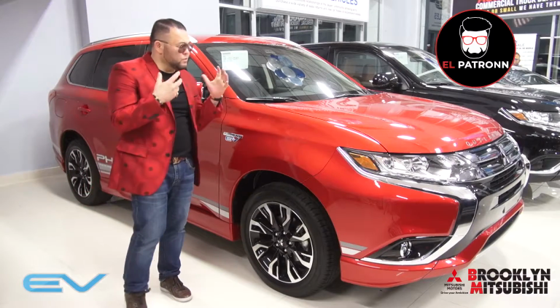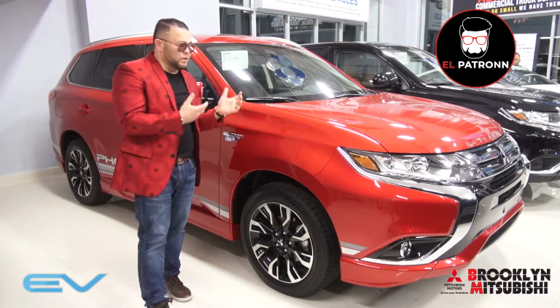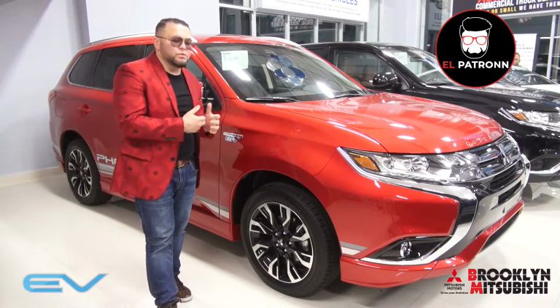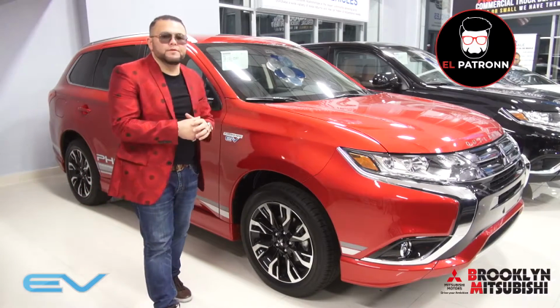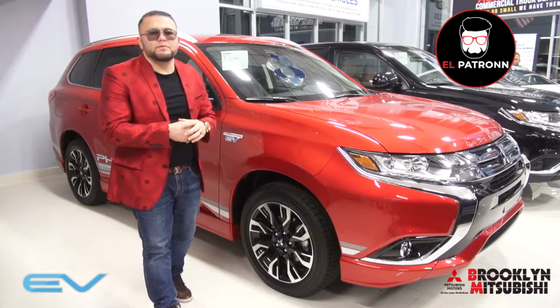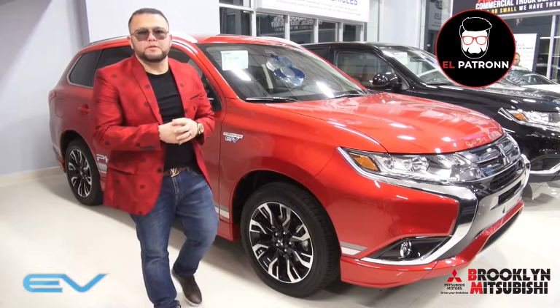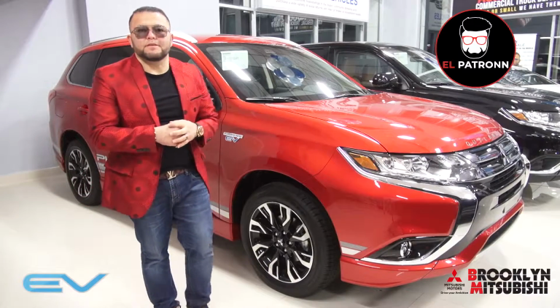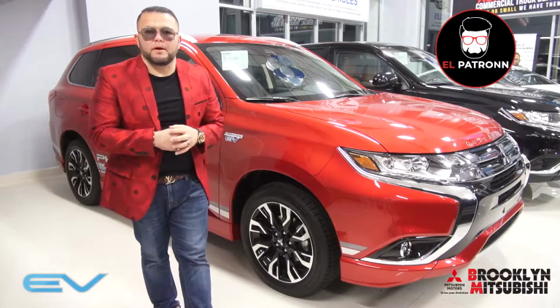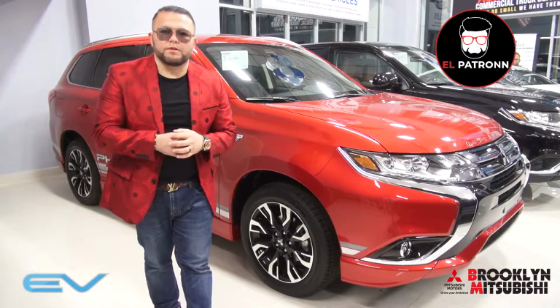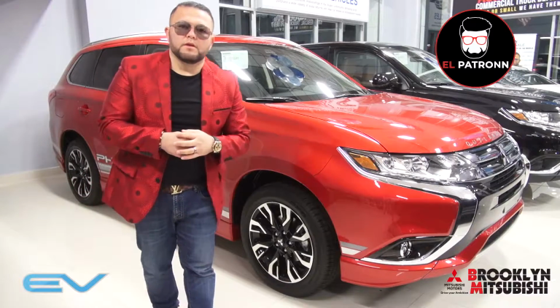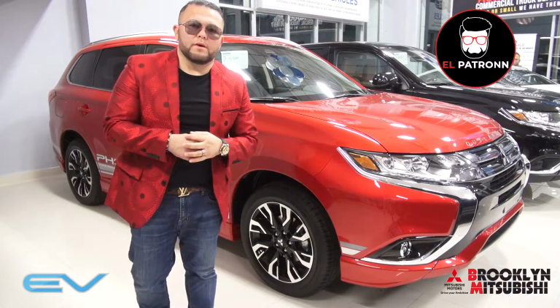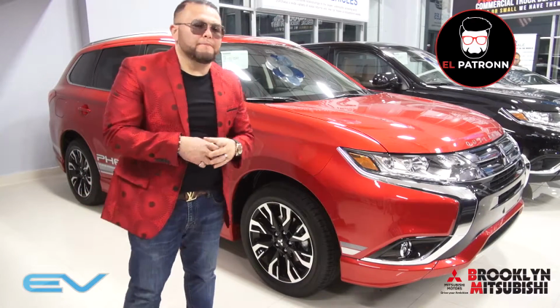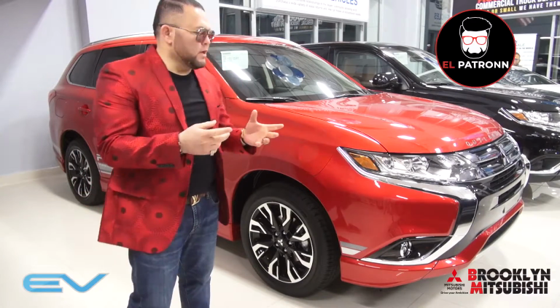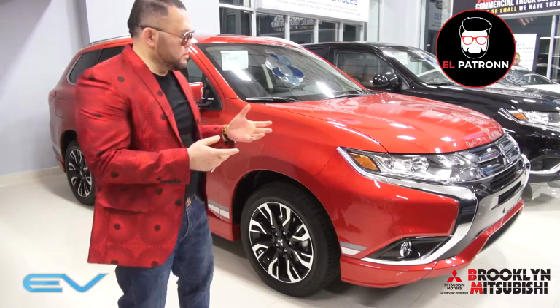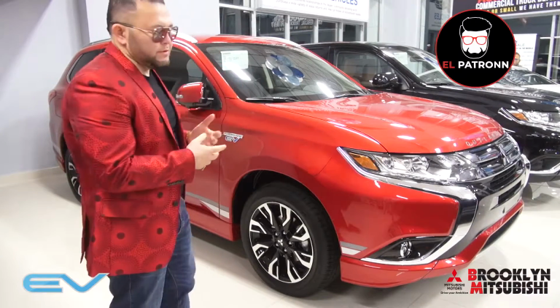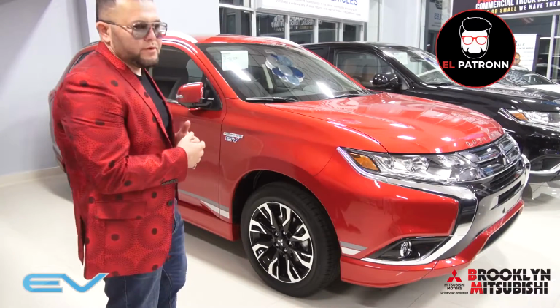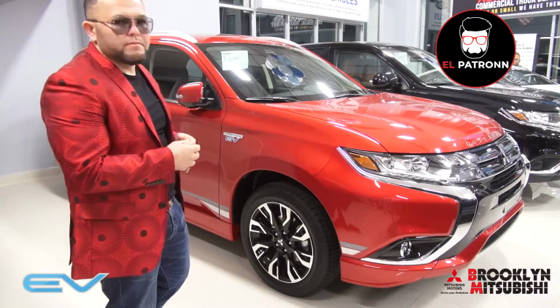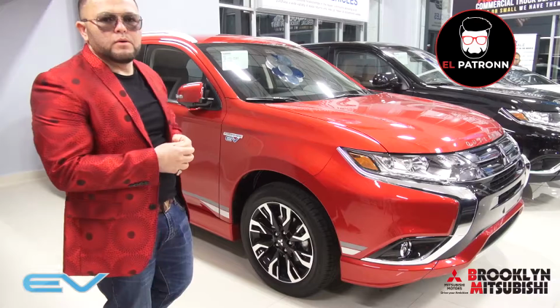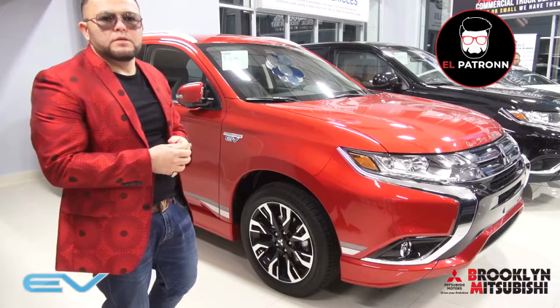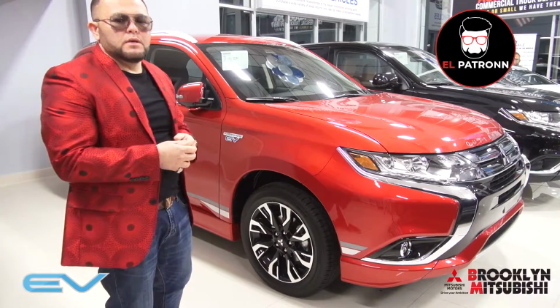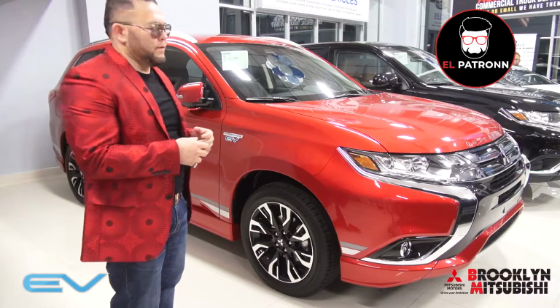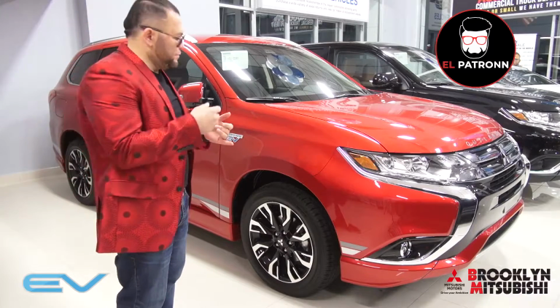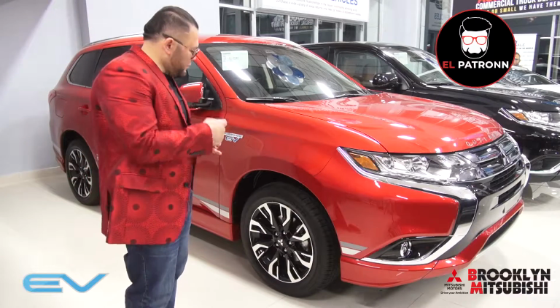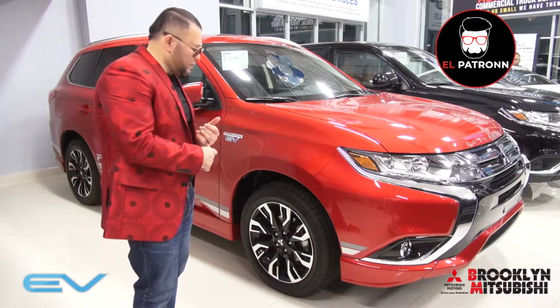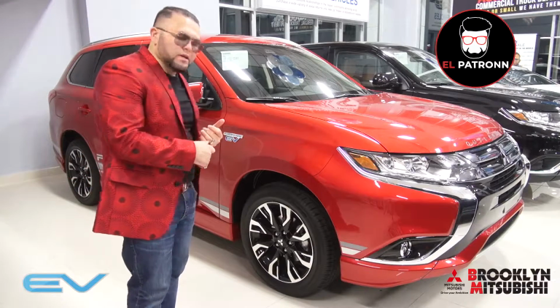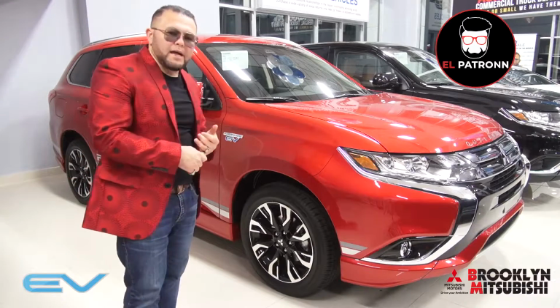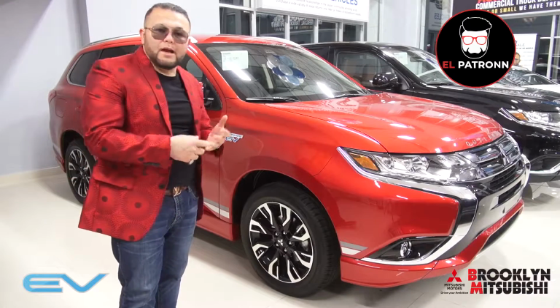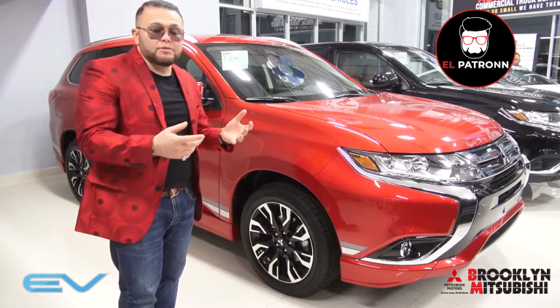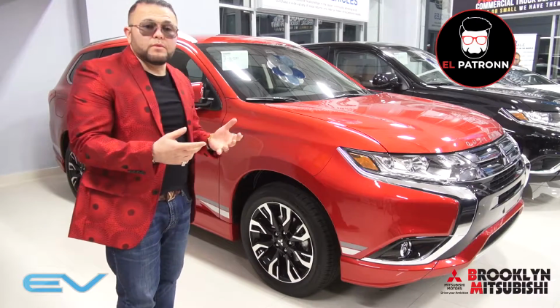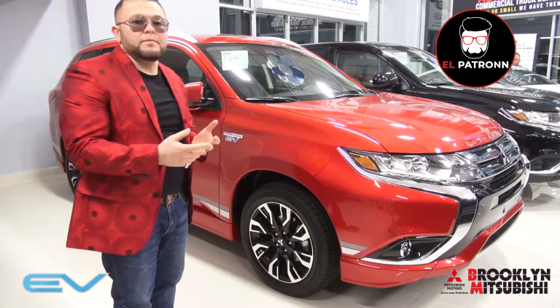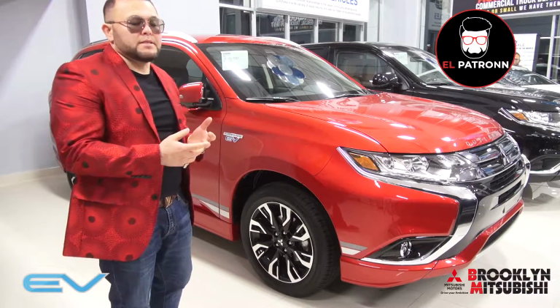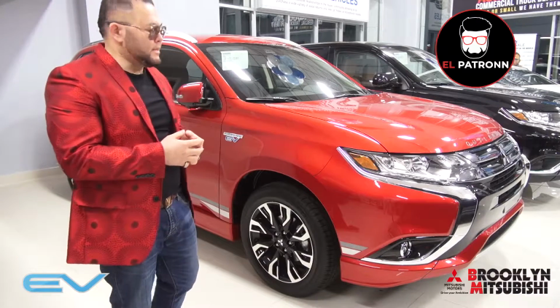This is one of the coolest vehicles that Mitsubishi has come out with. It not only drives in three different modes, it's also very good on gas — obviously one of the best in gas.